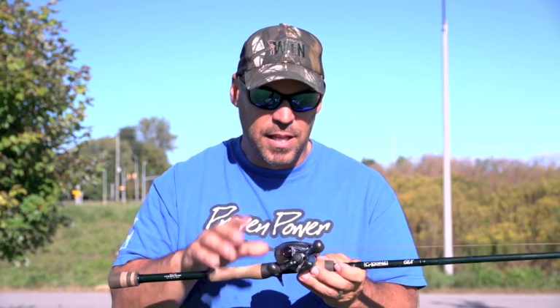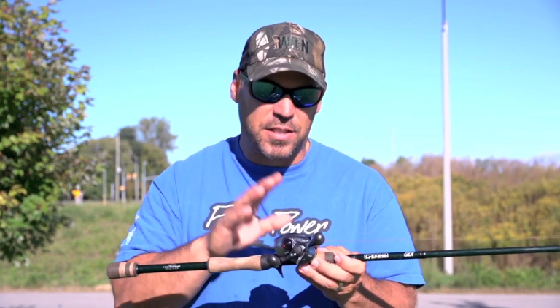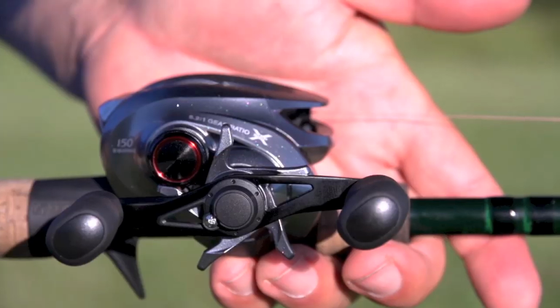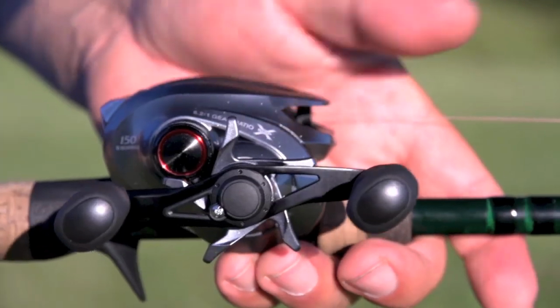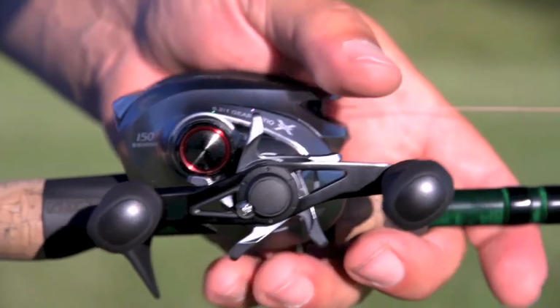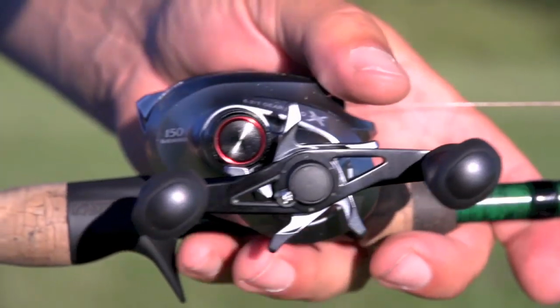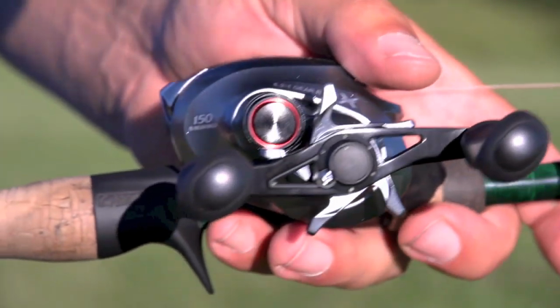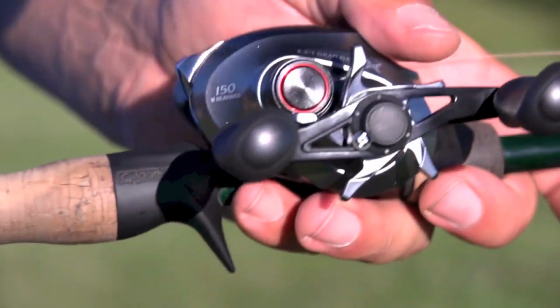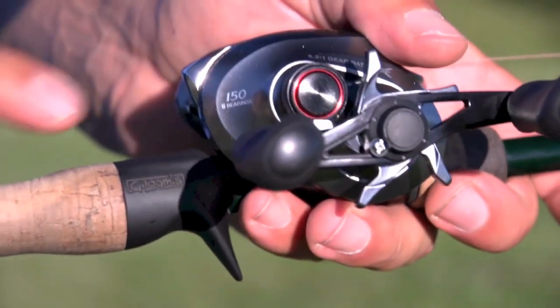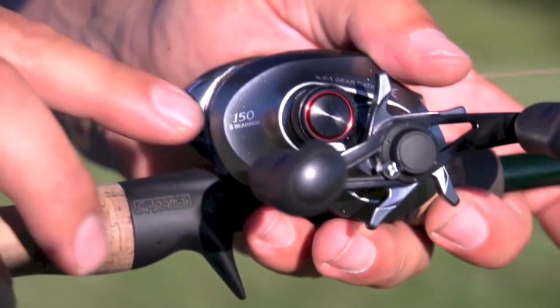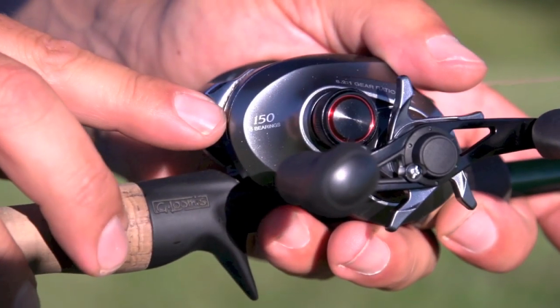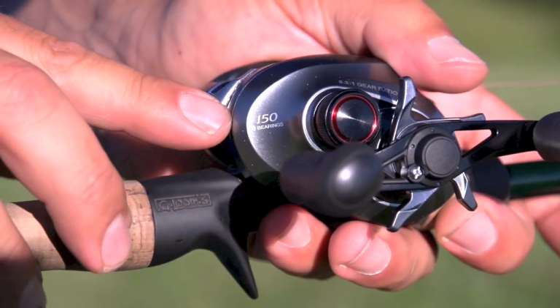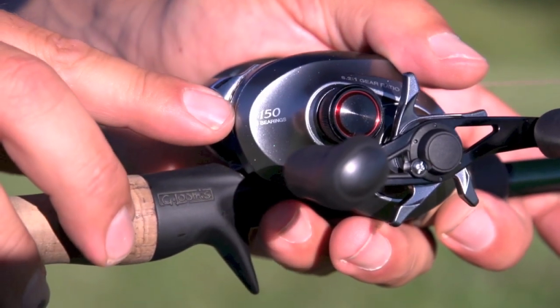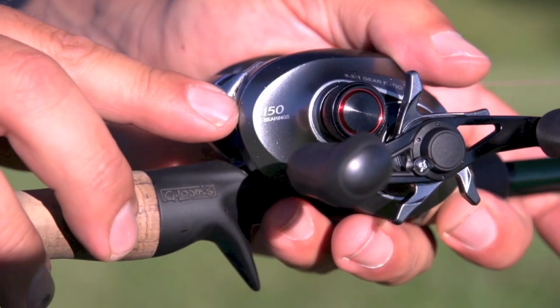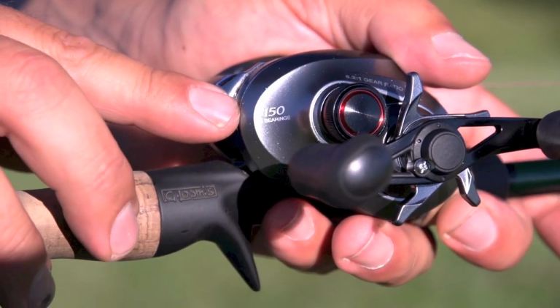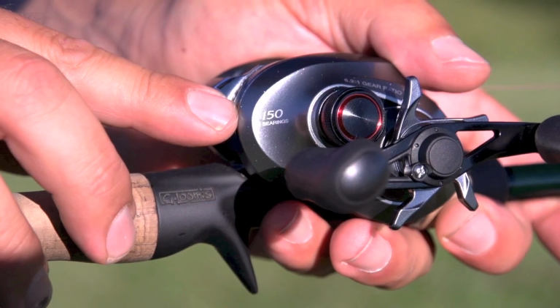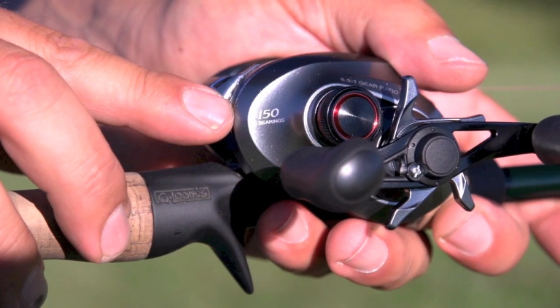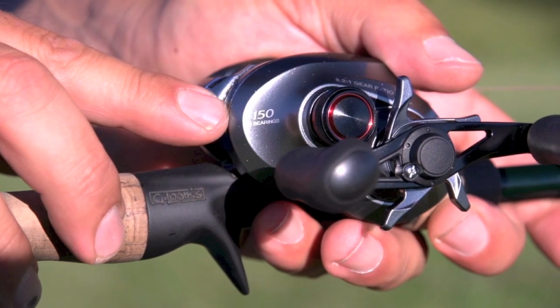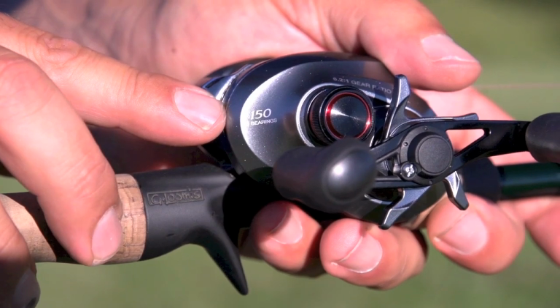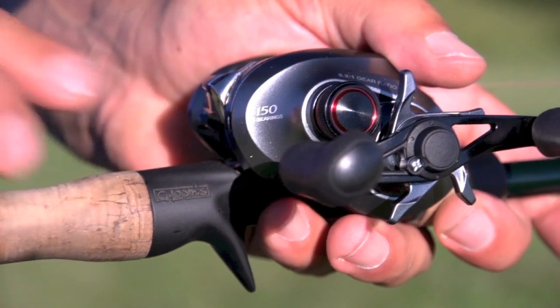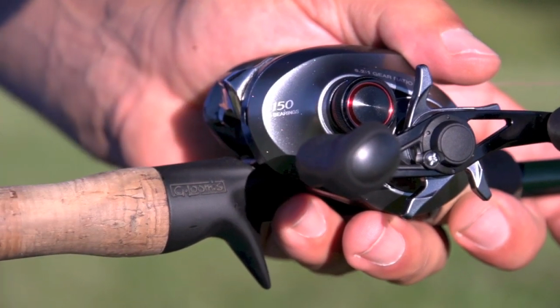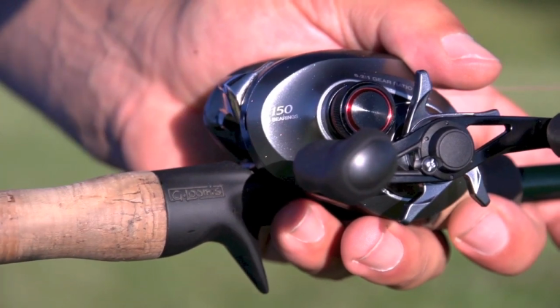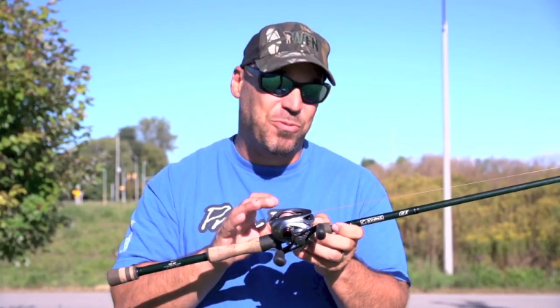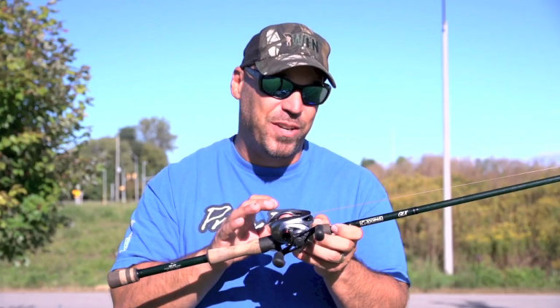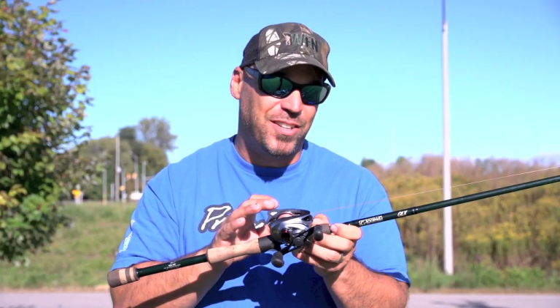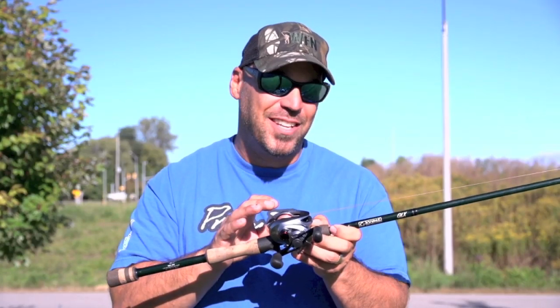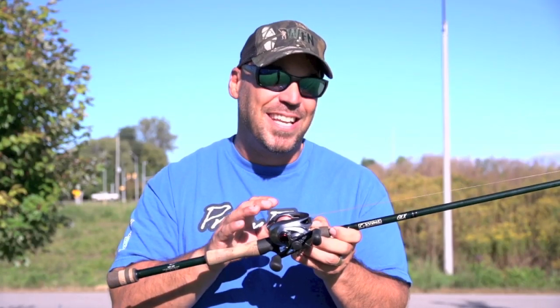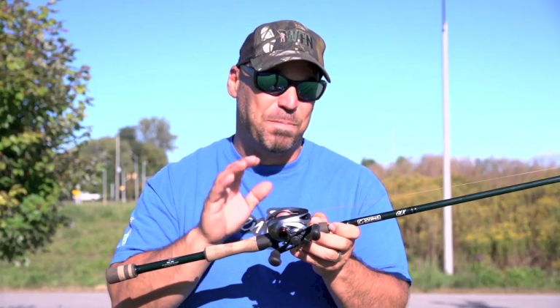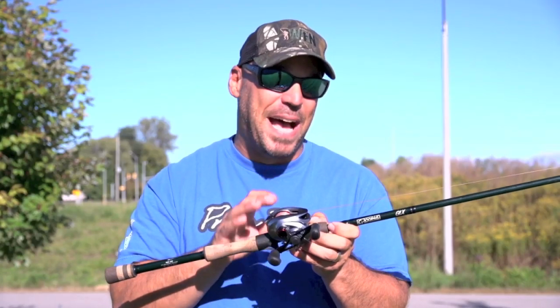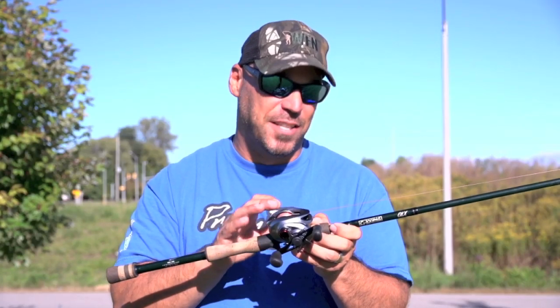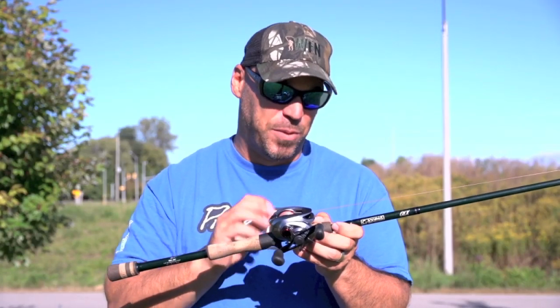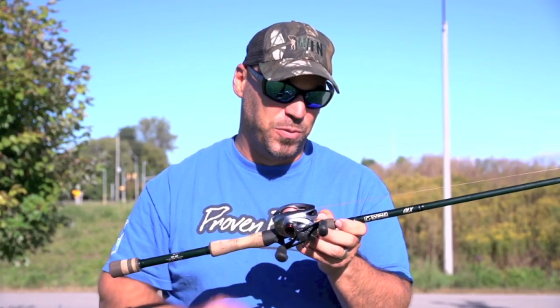This is the new 150-size Kronark CI4 Plus from Shimano. This reel is bad to the bone.